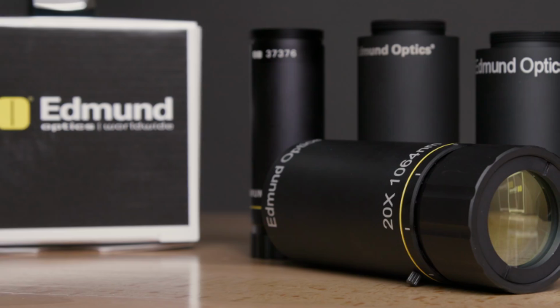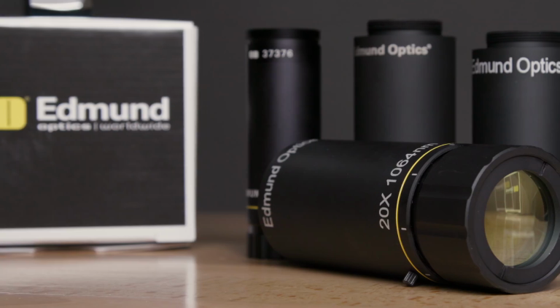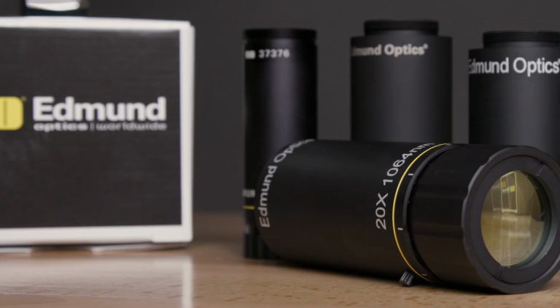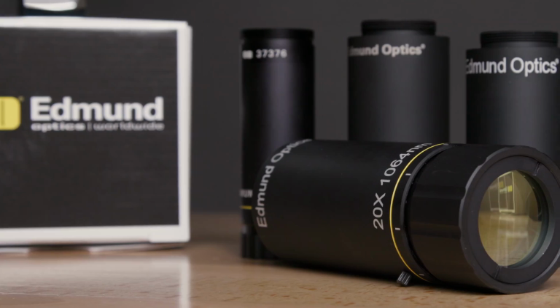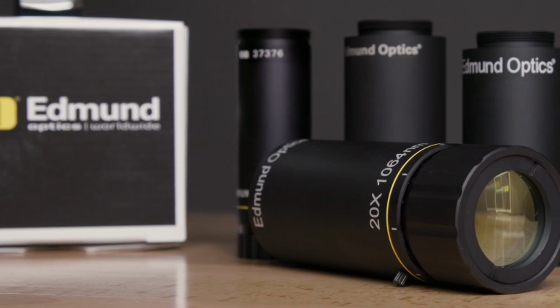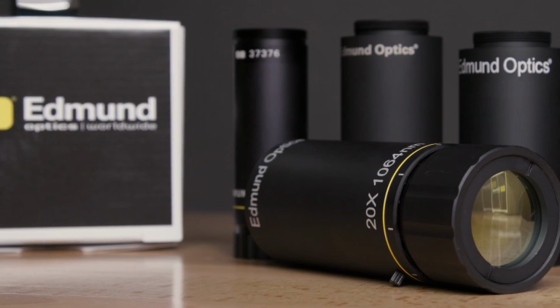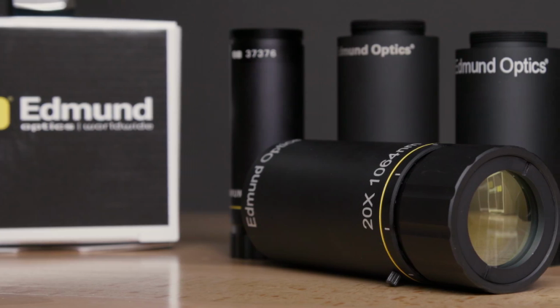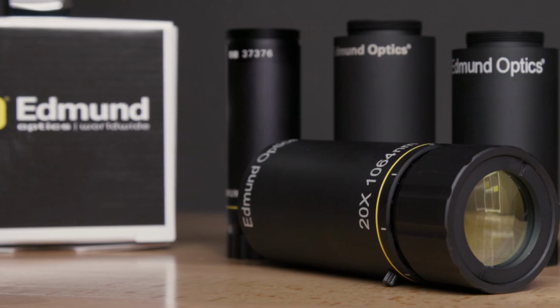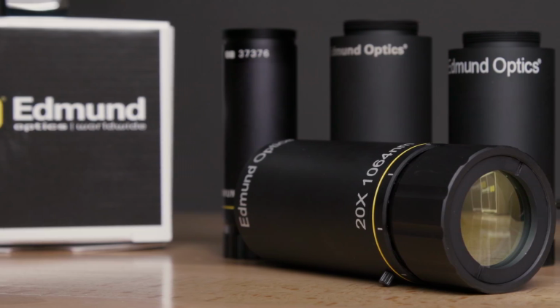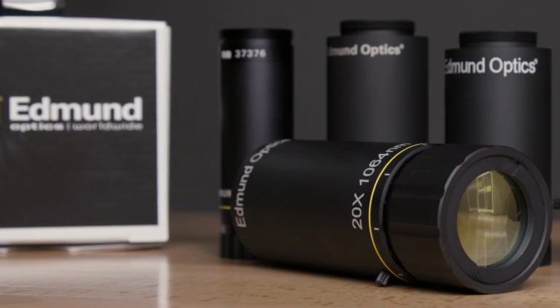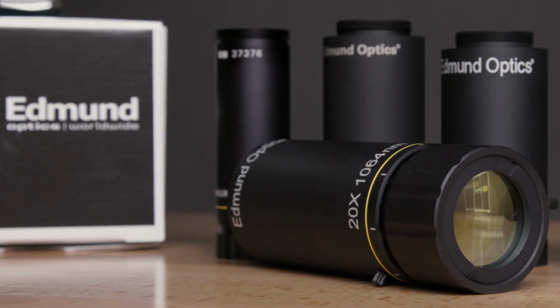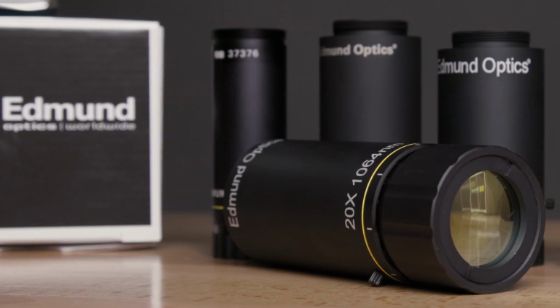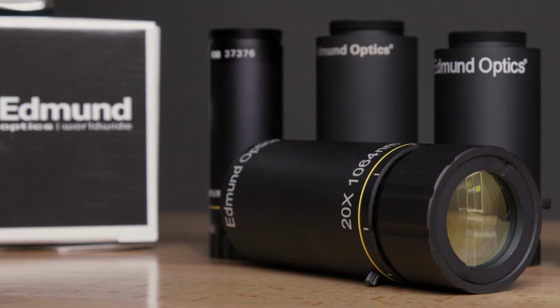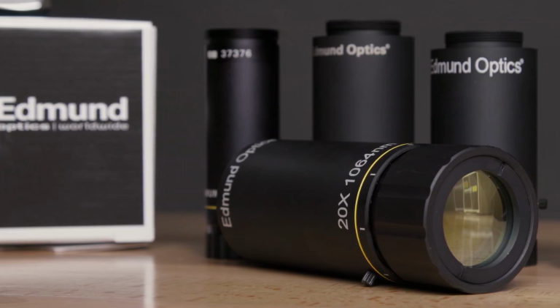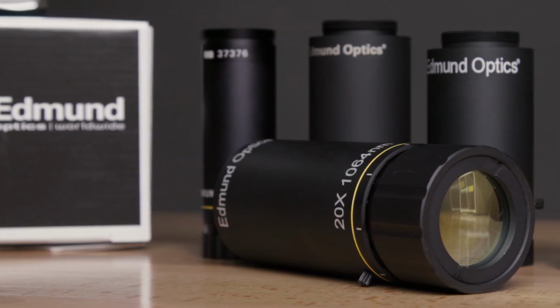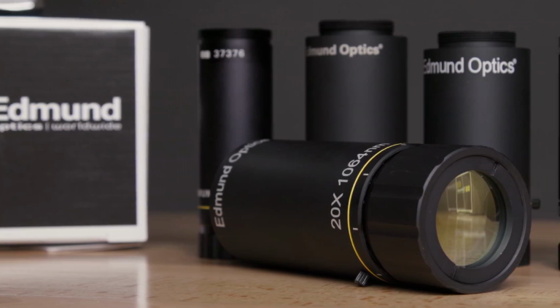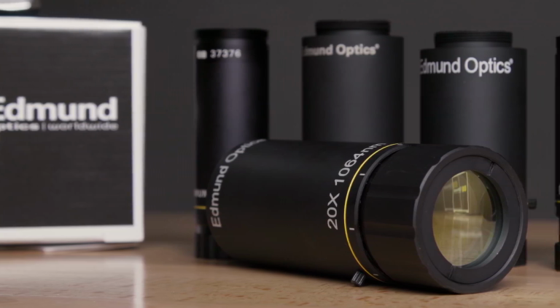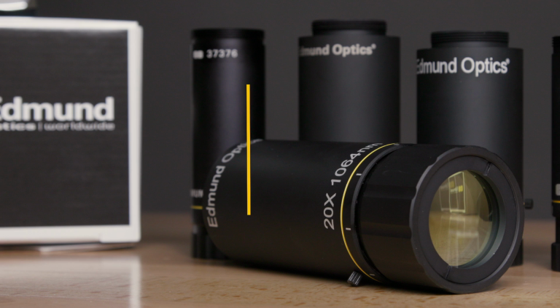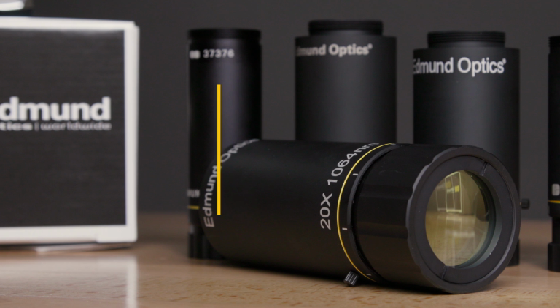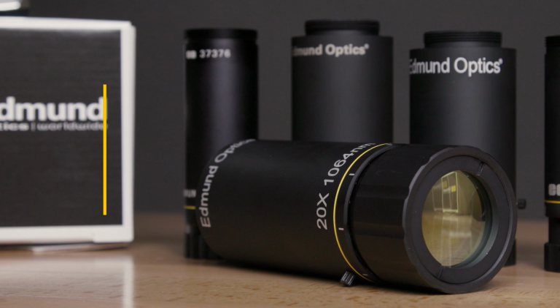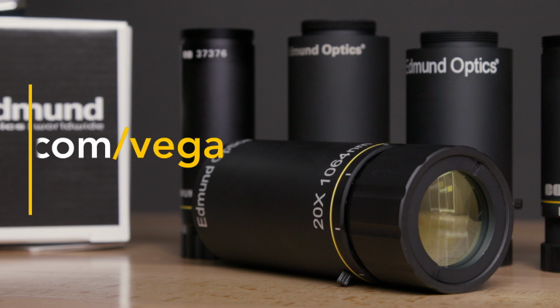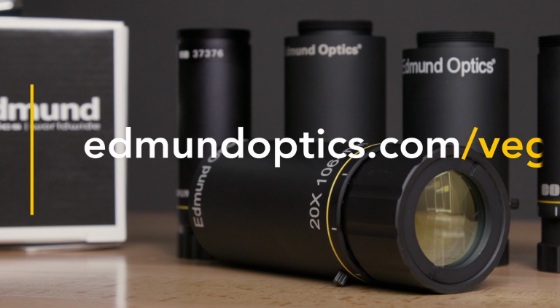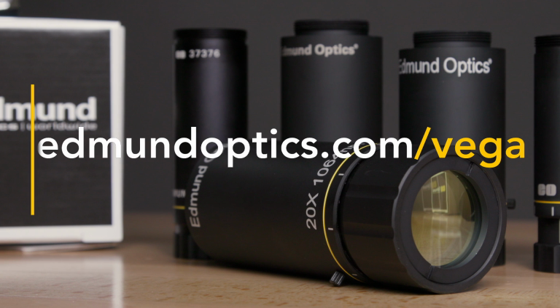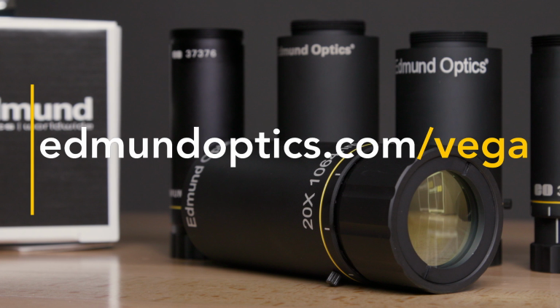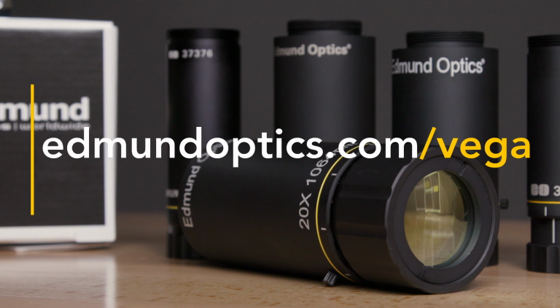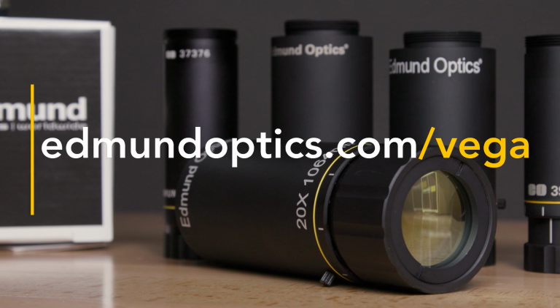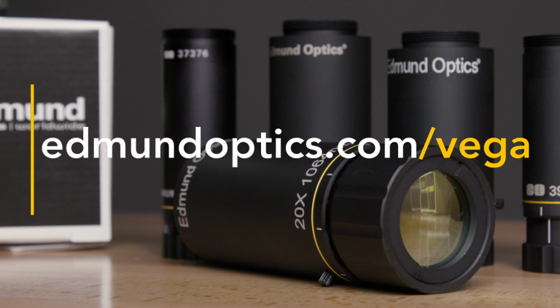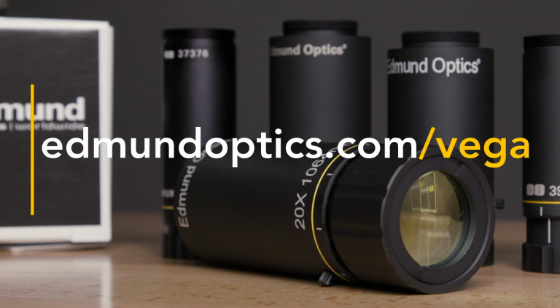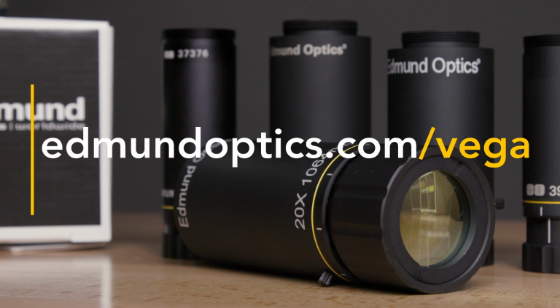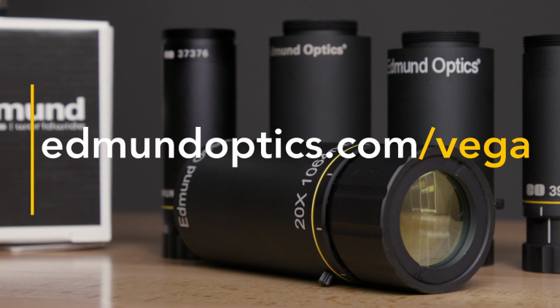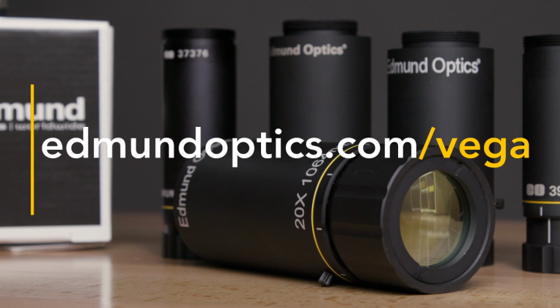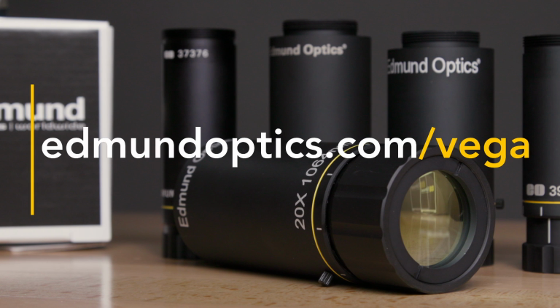To learn more about the TechSpec Vega beam expanders, go to edmundoptics.com/vega.